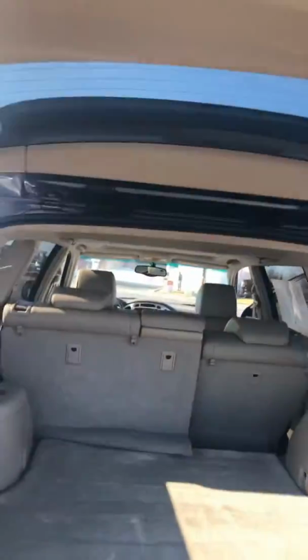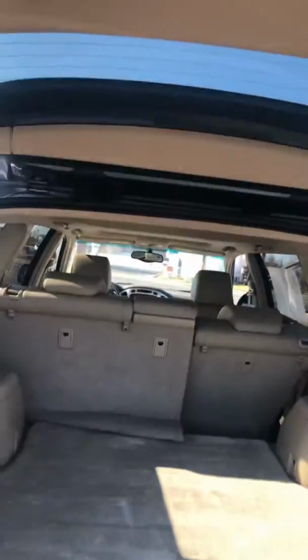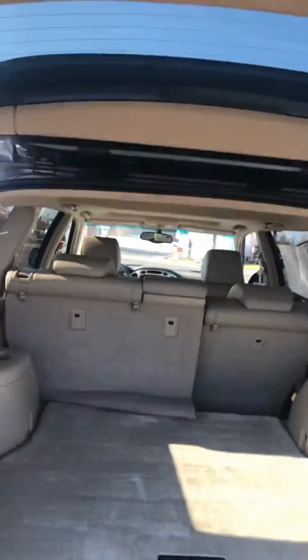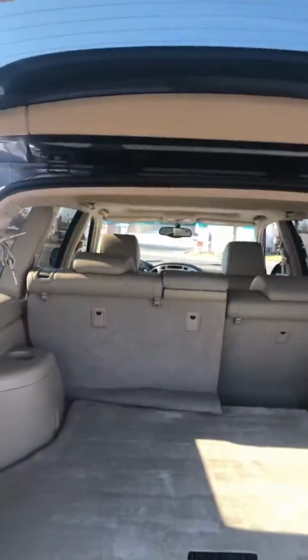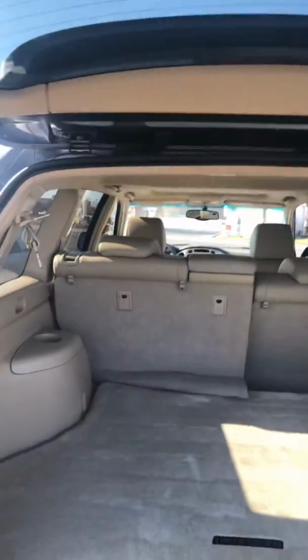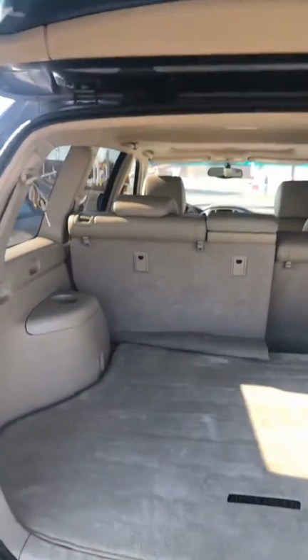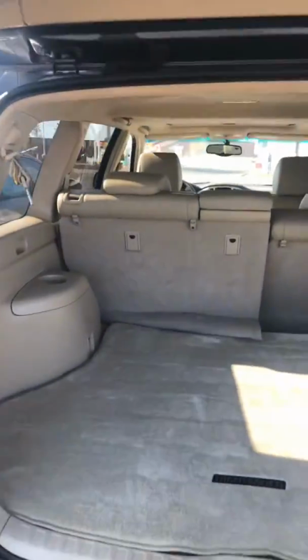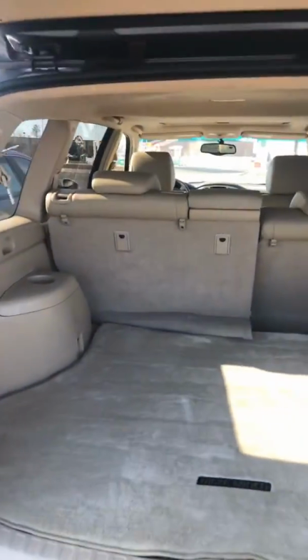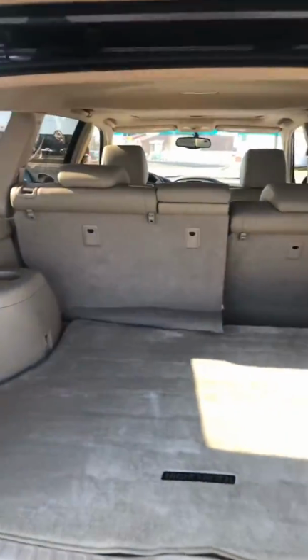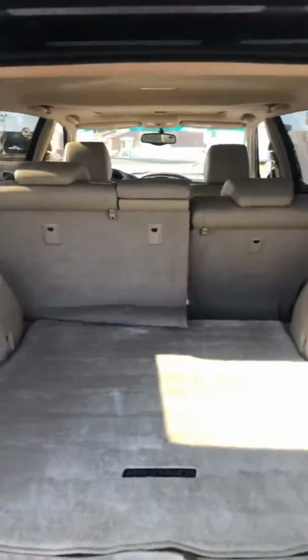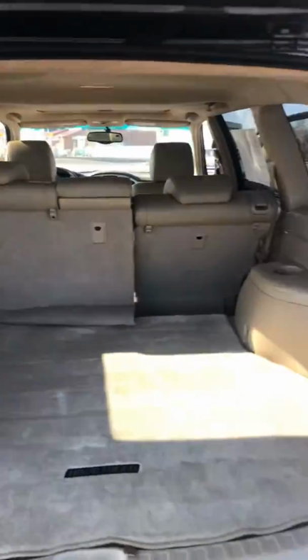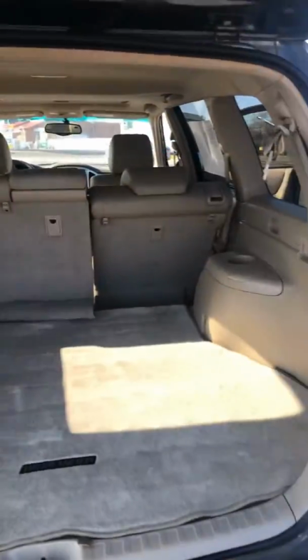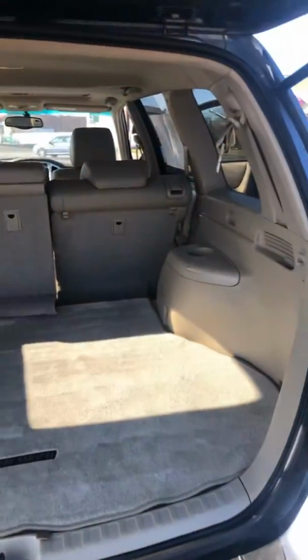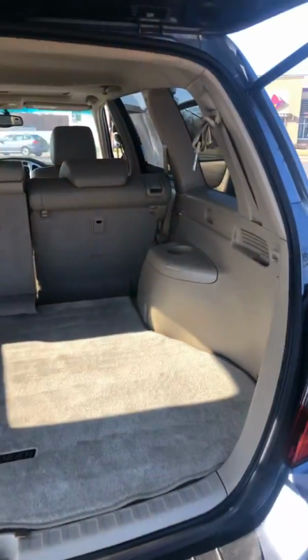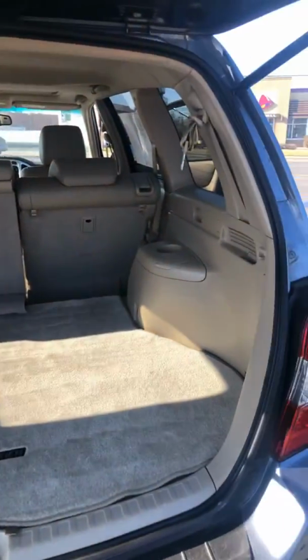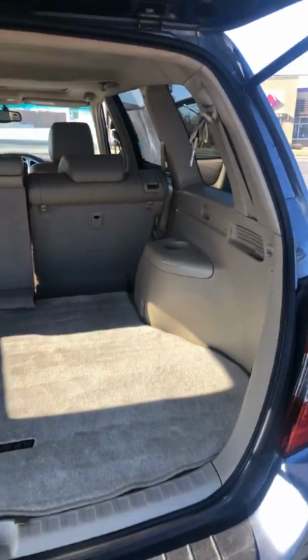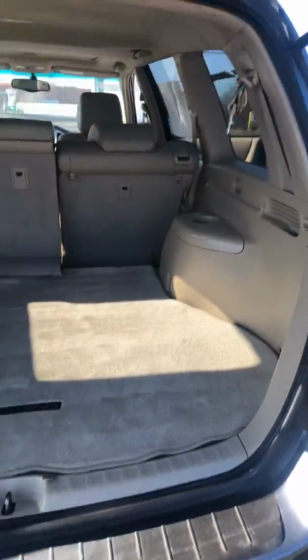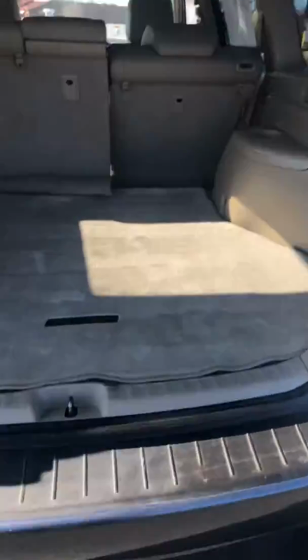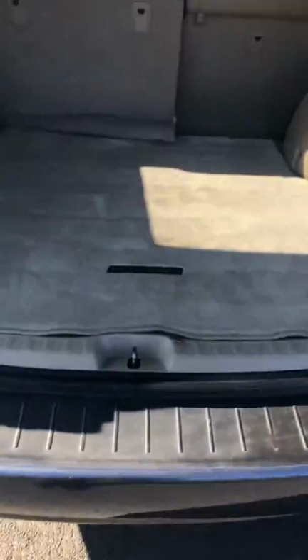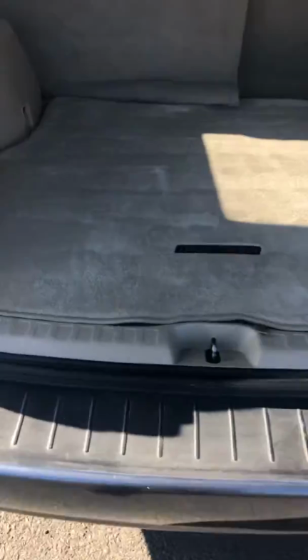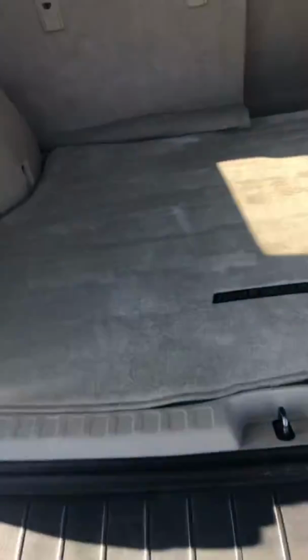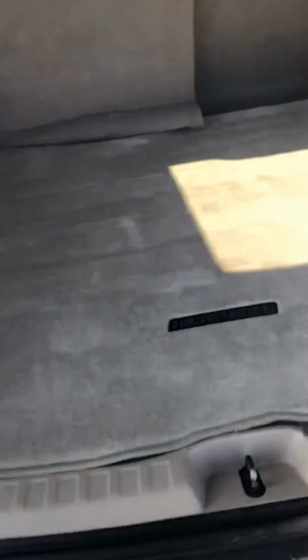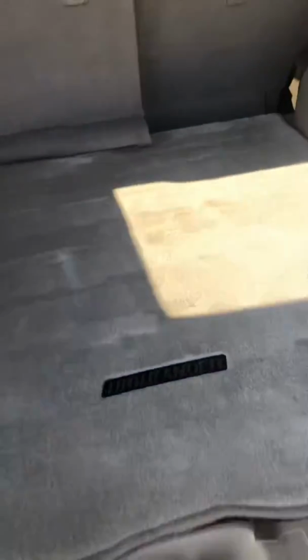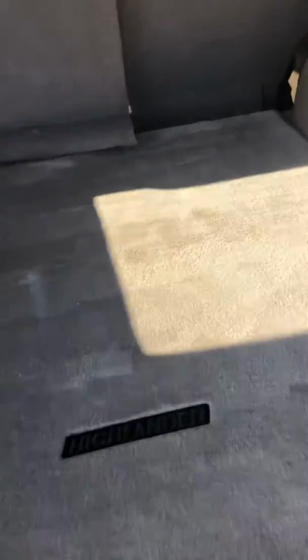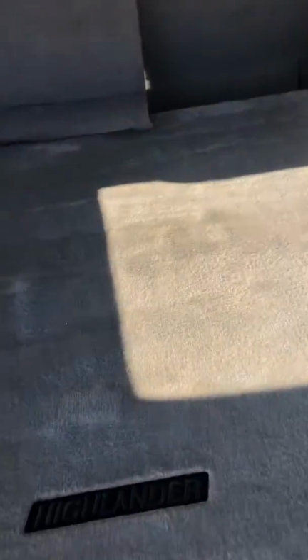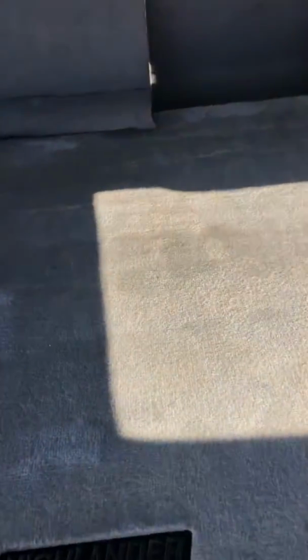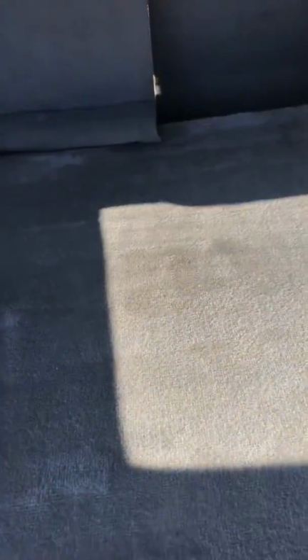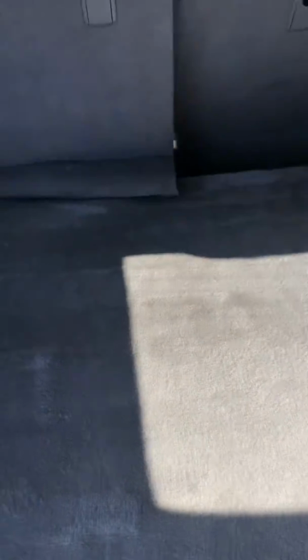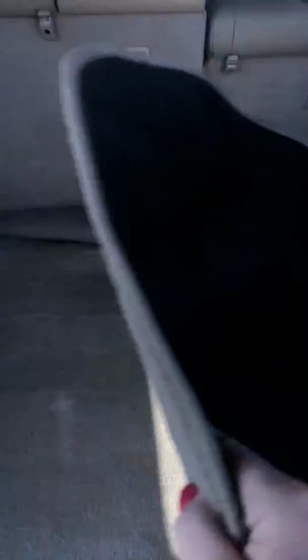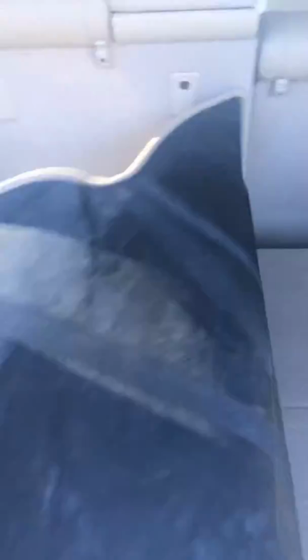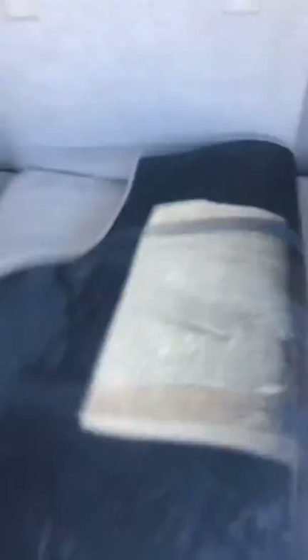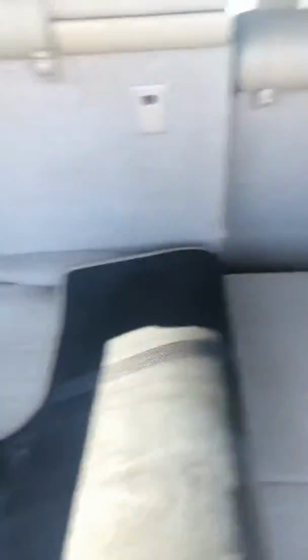There's your cargo space, and again that's with your third row laid down.